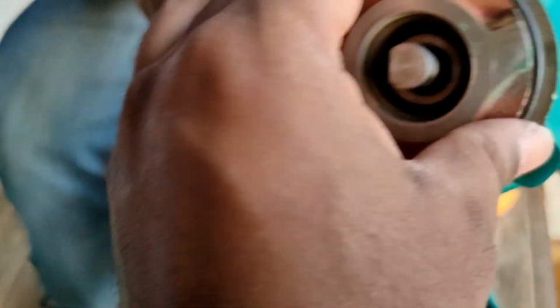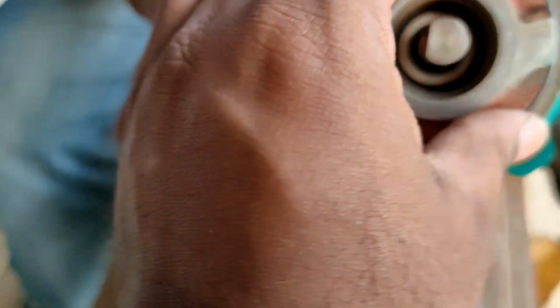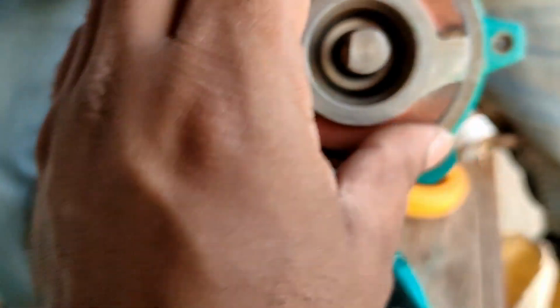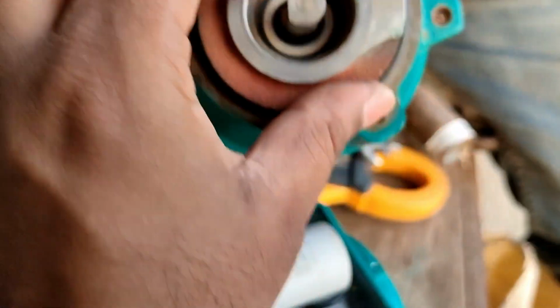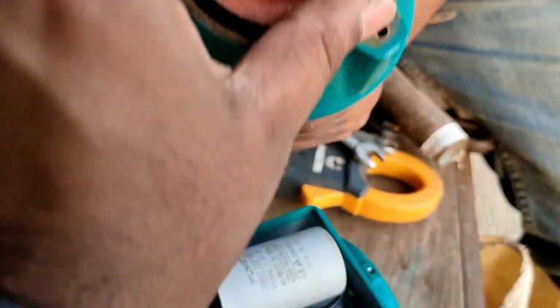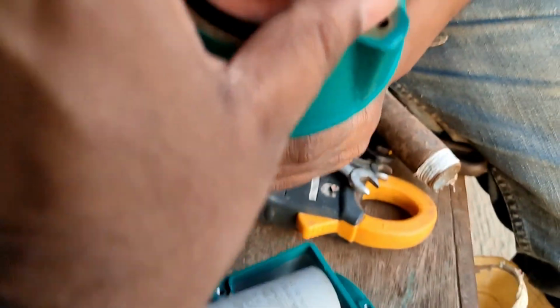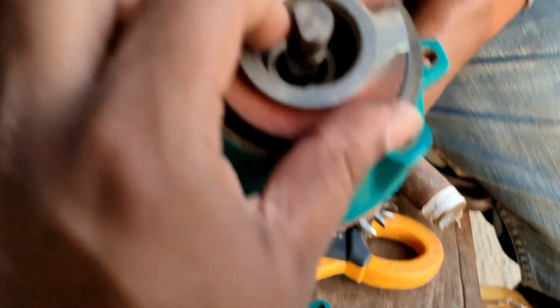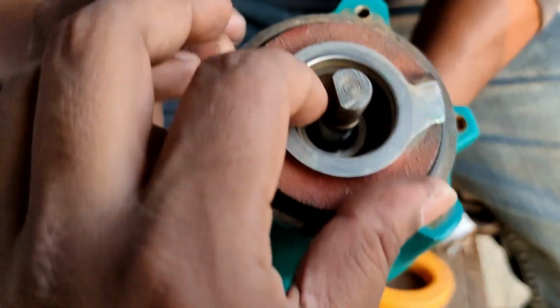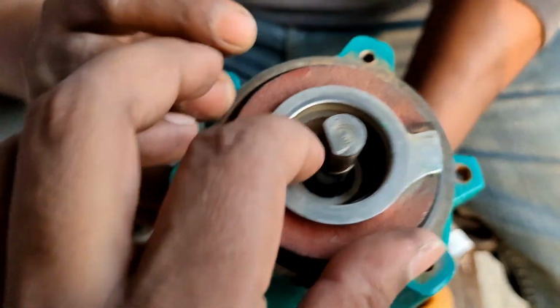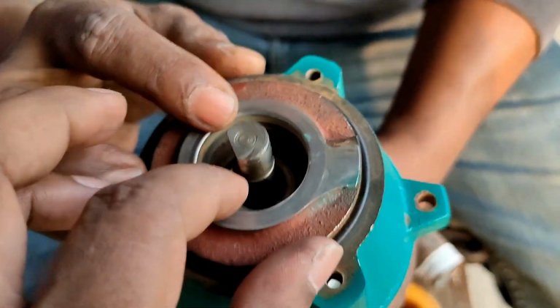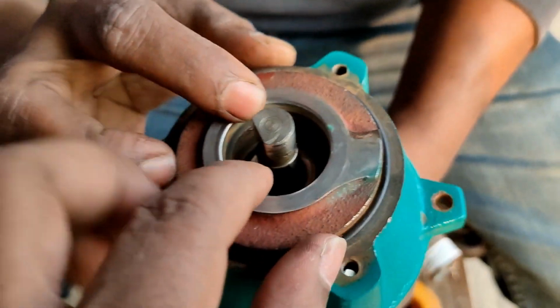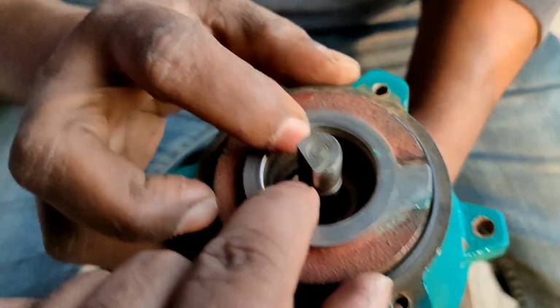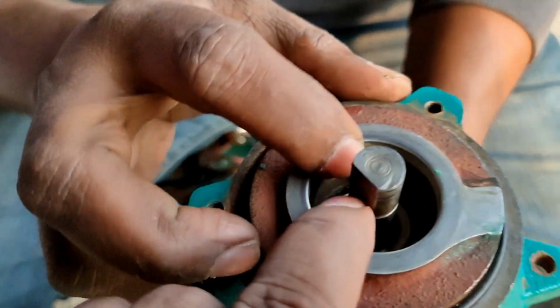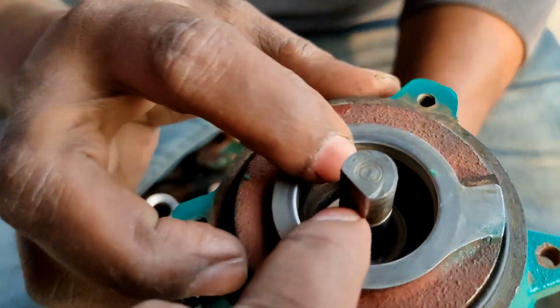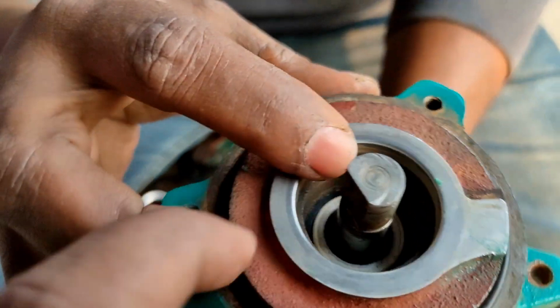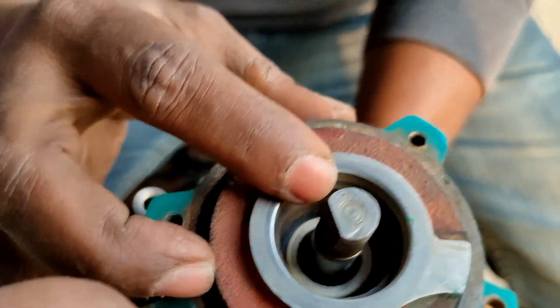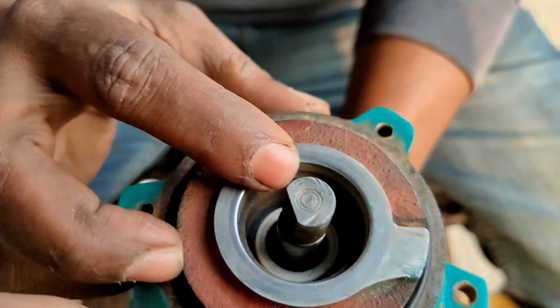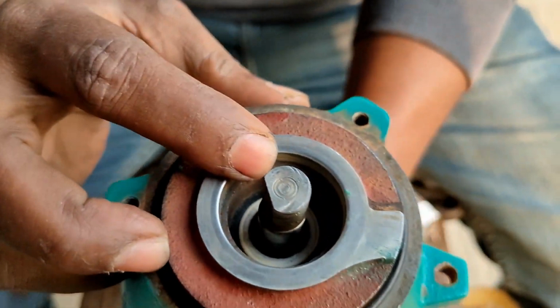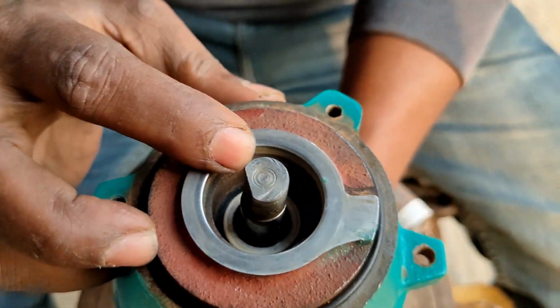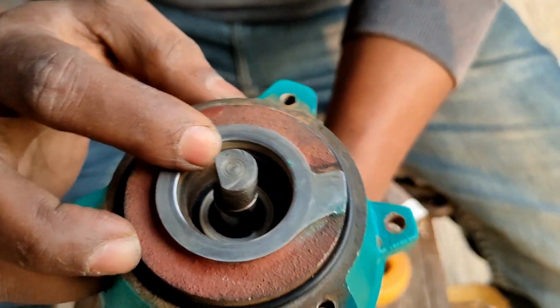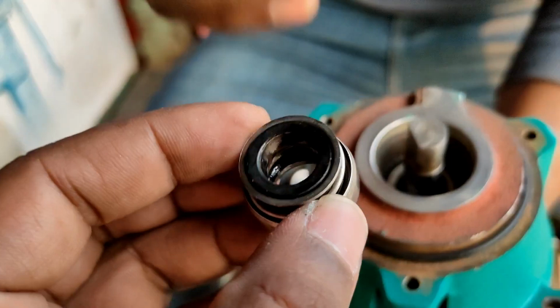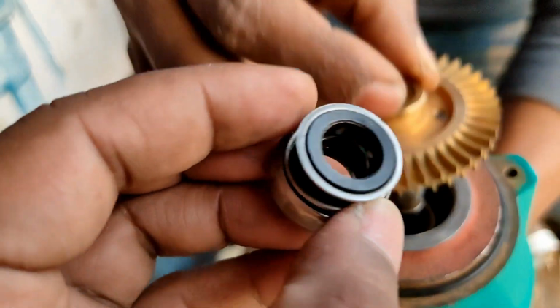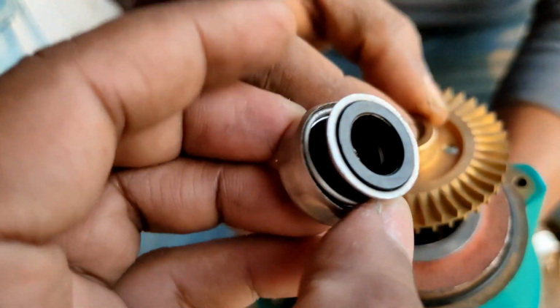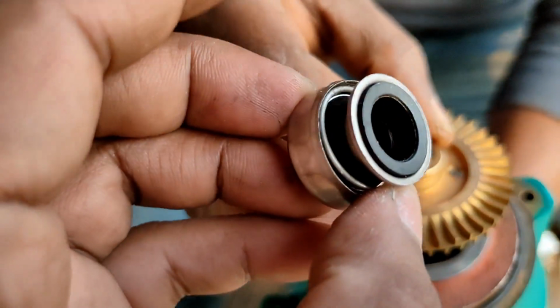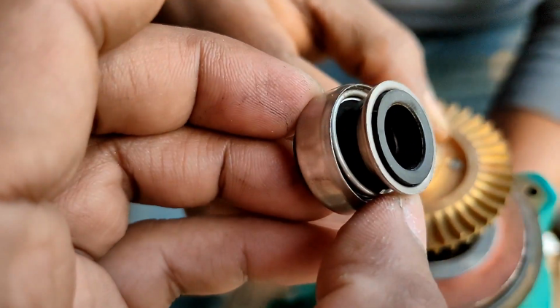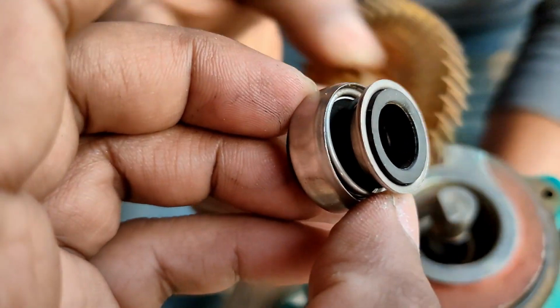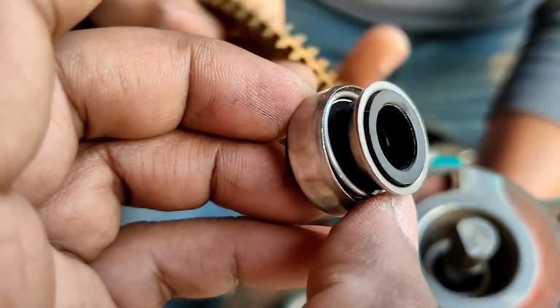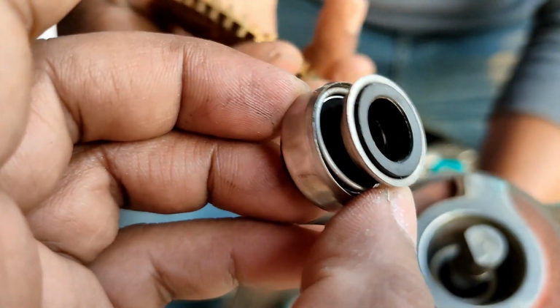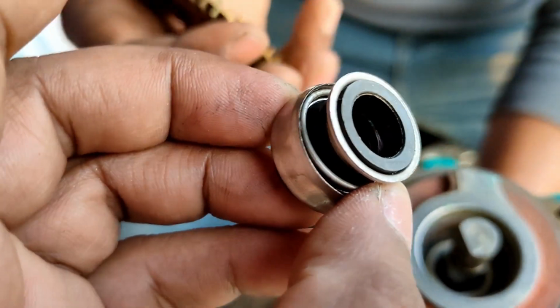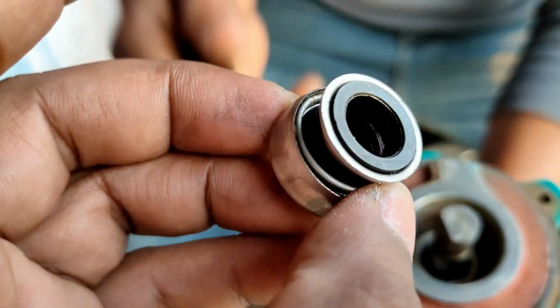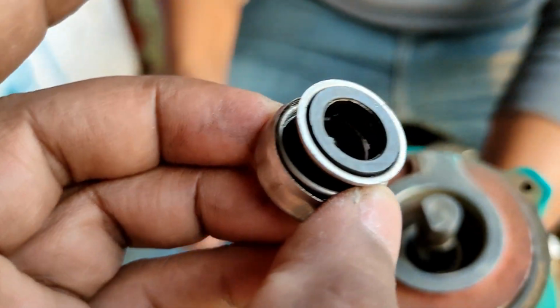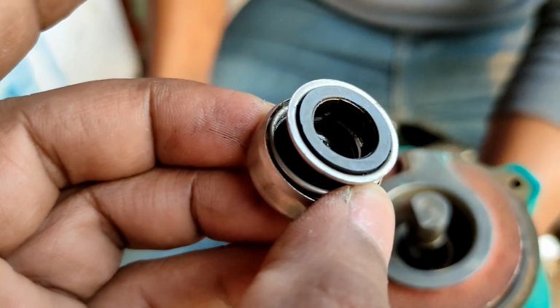What is this? It's mechanical seal. What is this? It's mechanical seal.